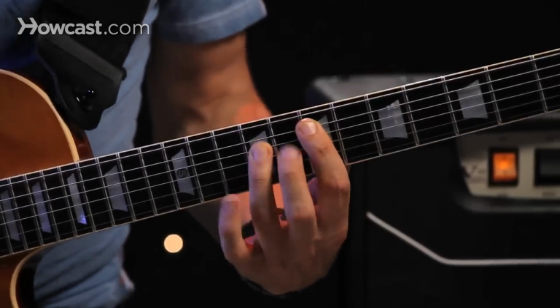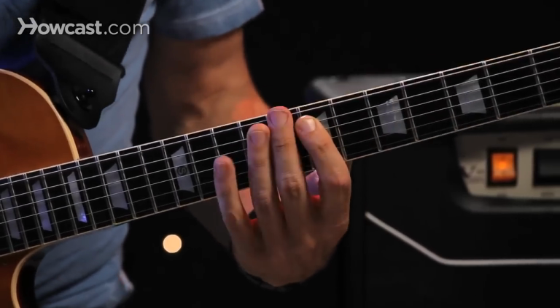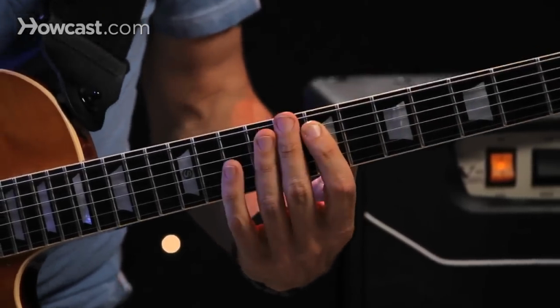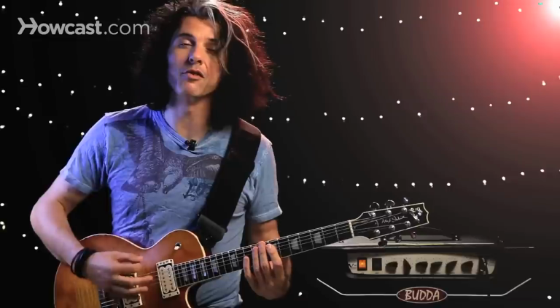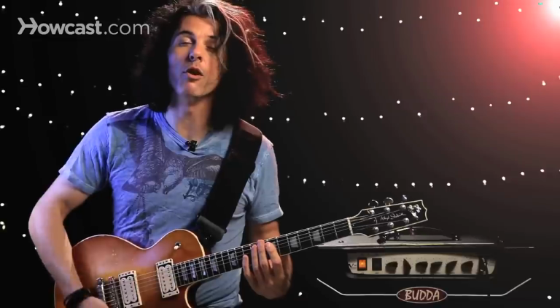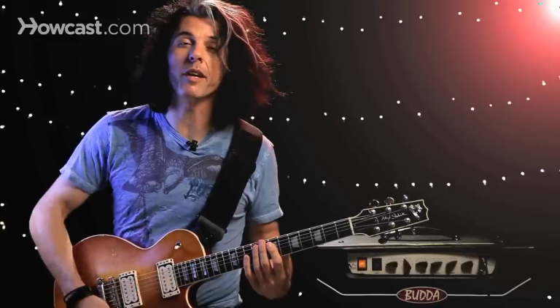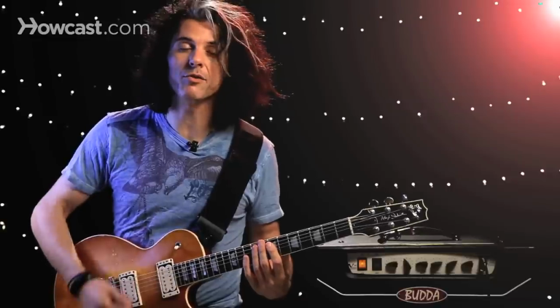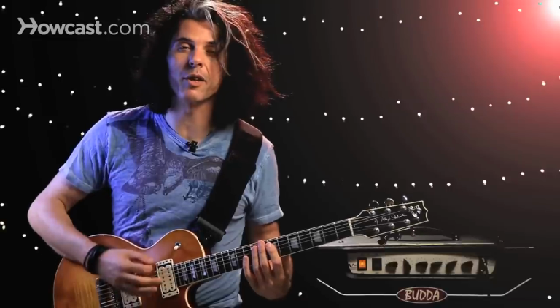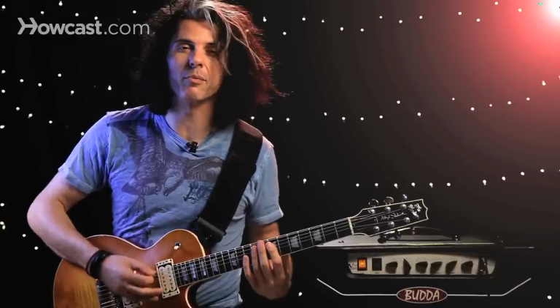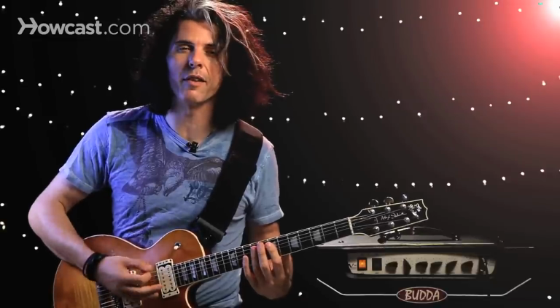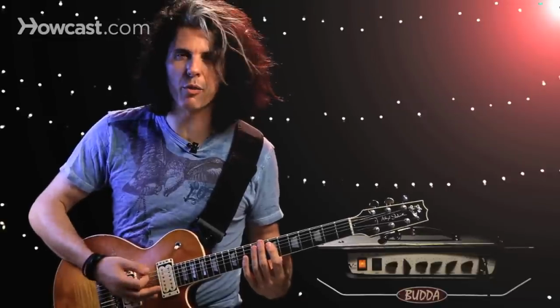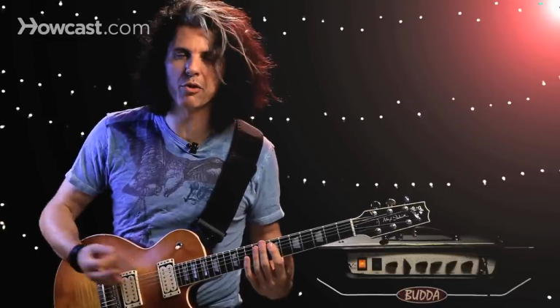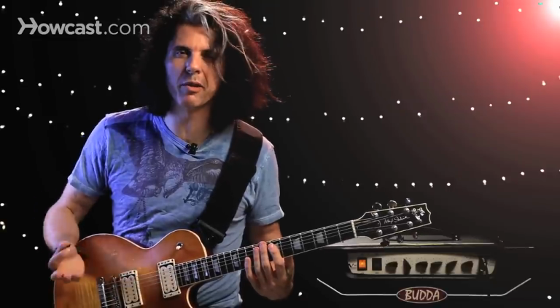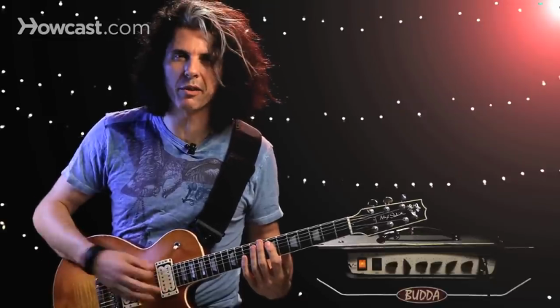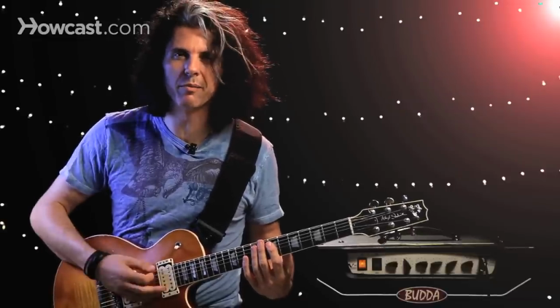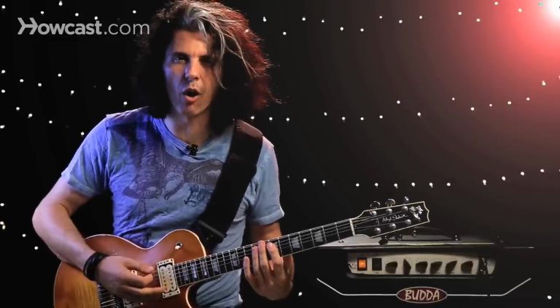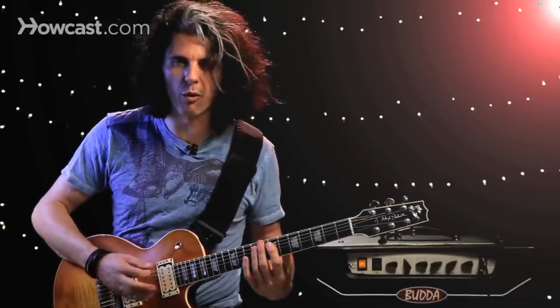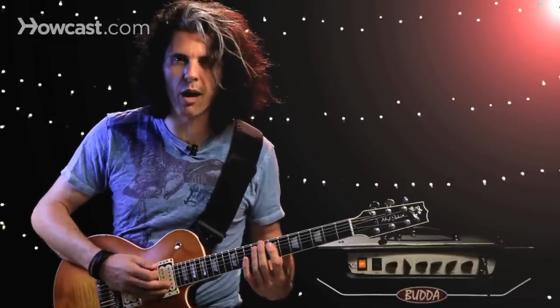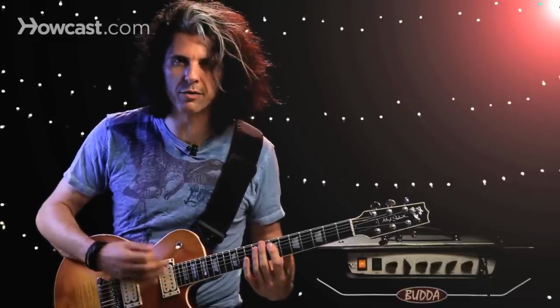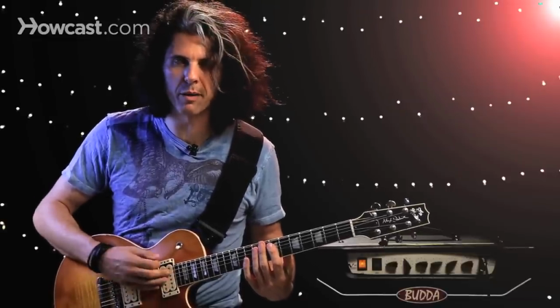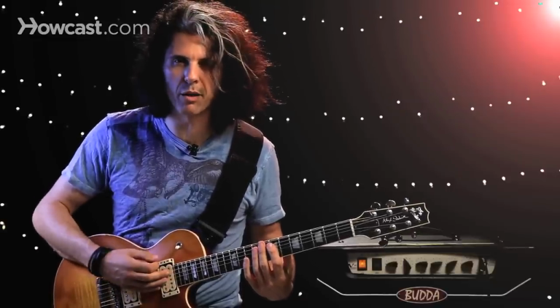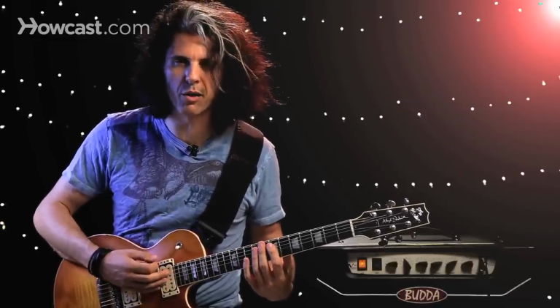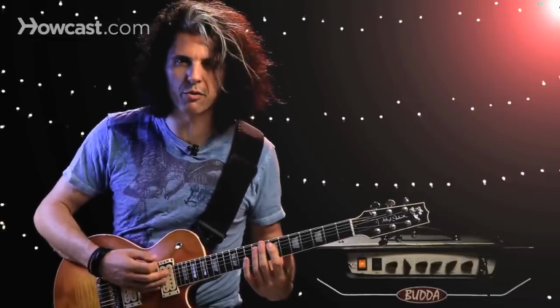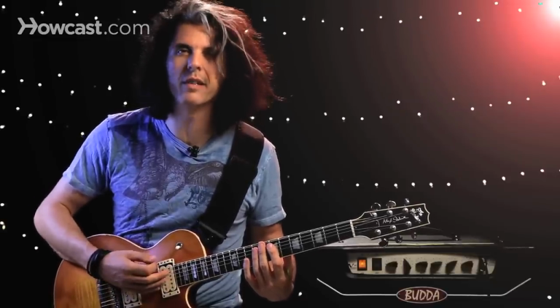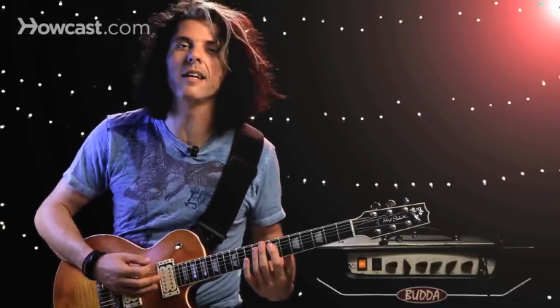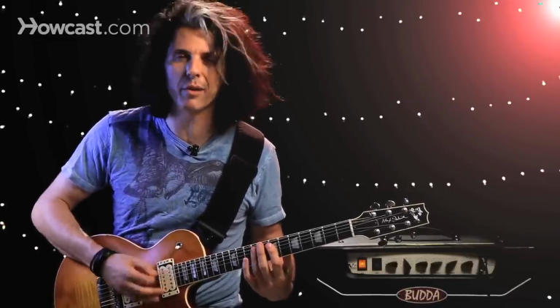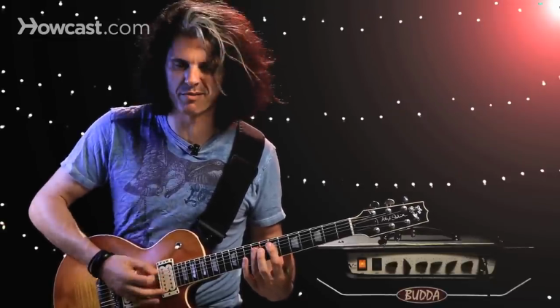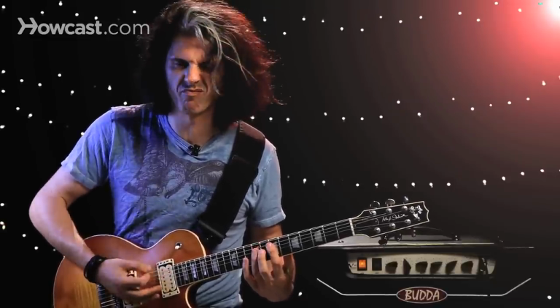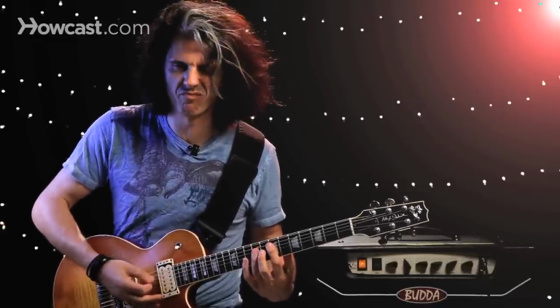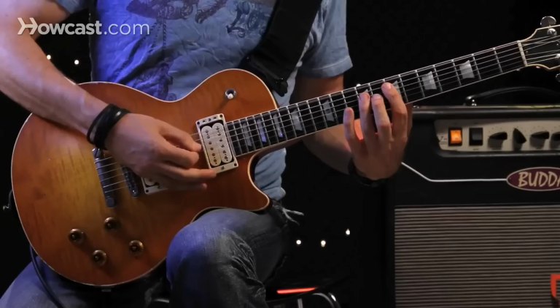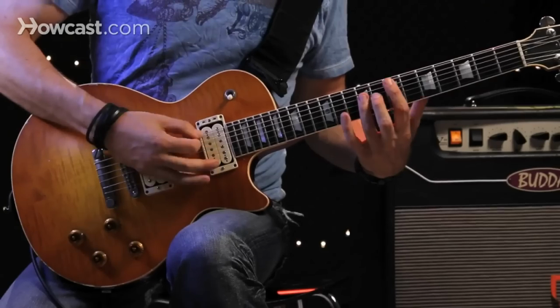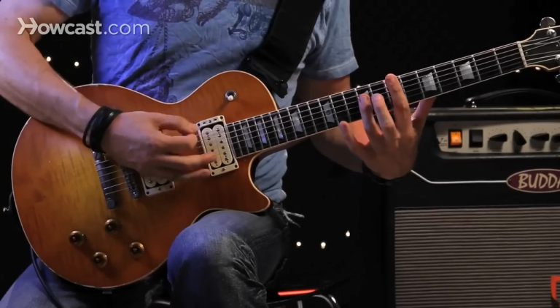And I have this low E string to play. That's why so many hard rock and metal songs are in E — because I've got this.